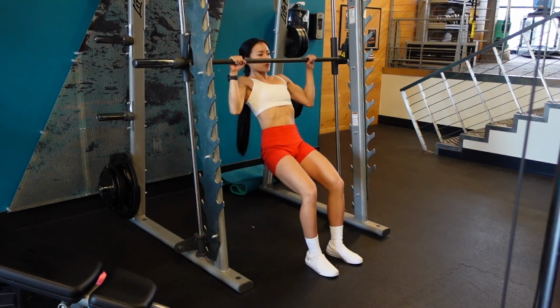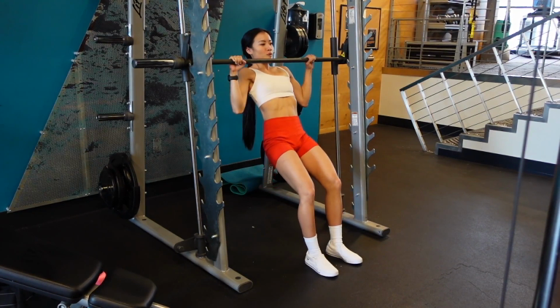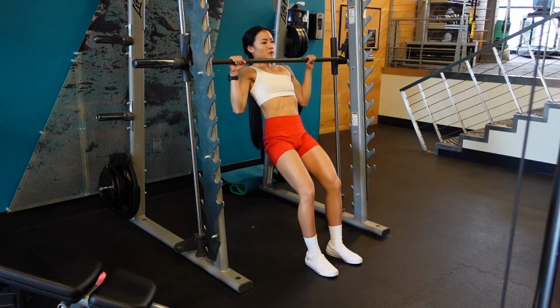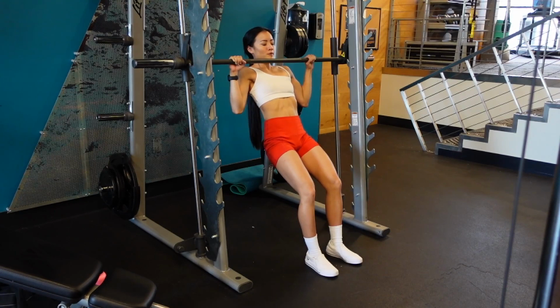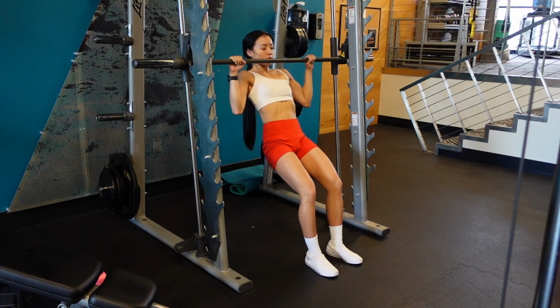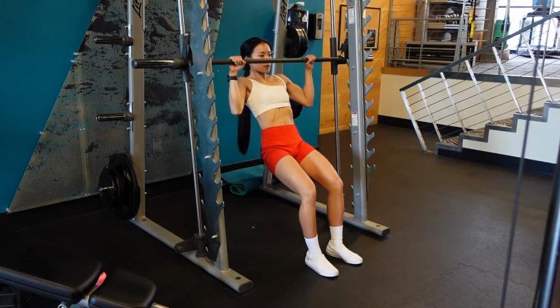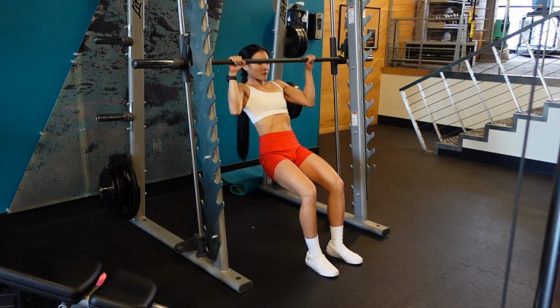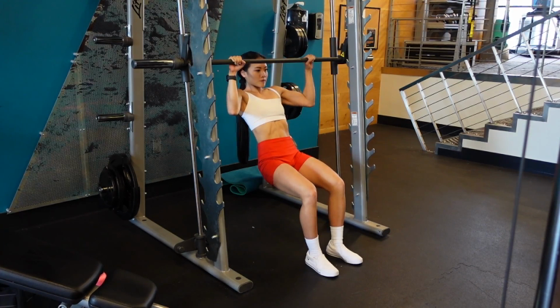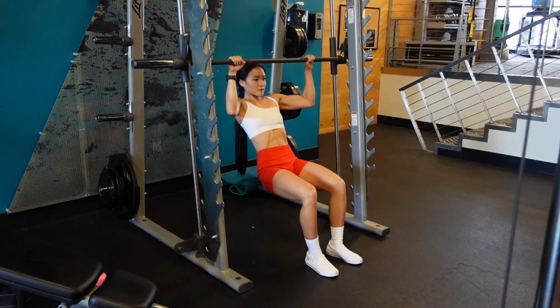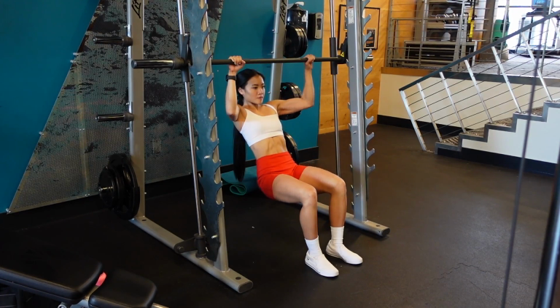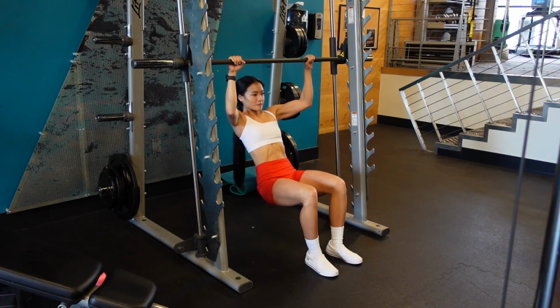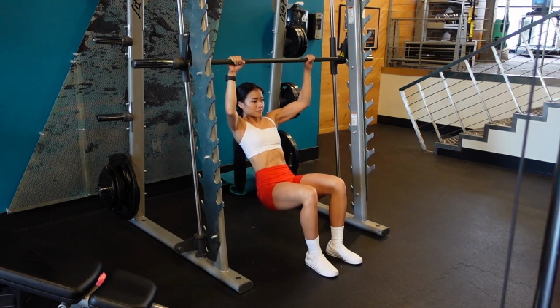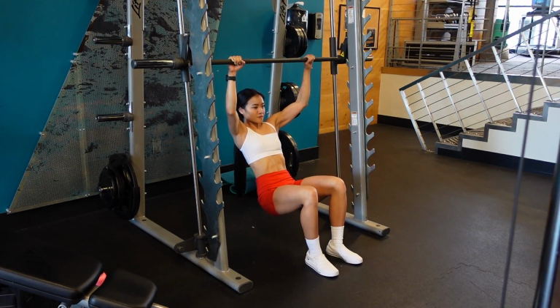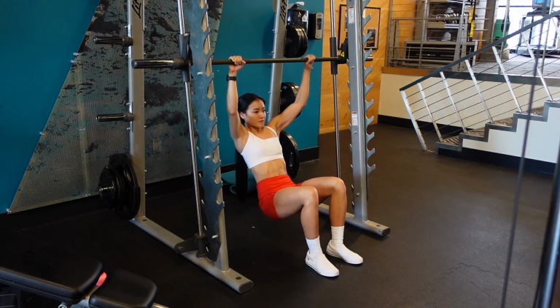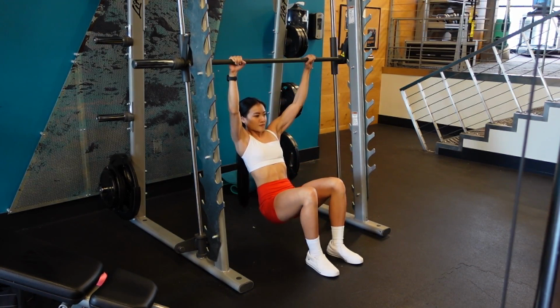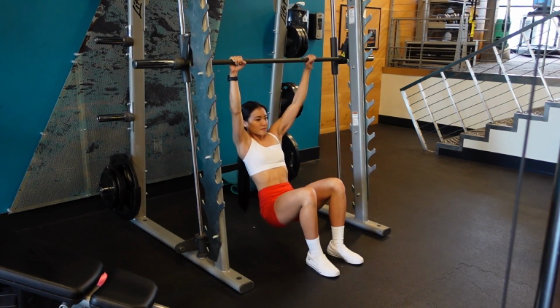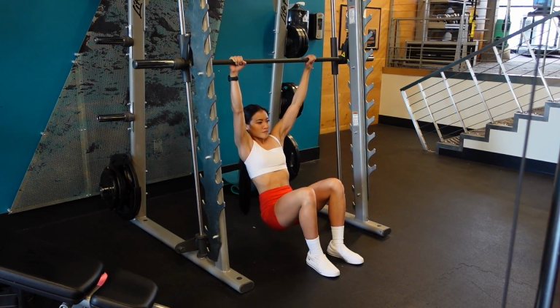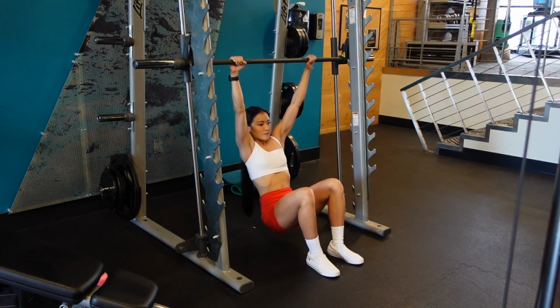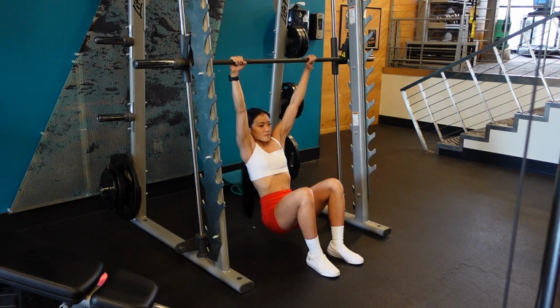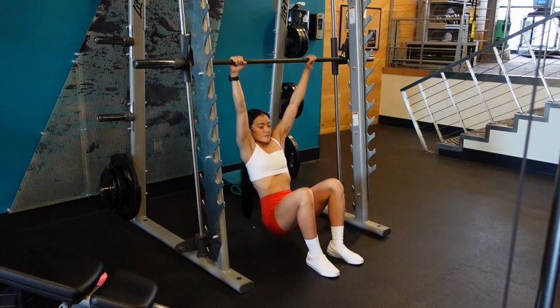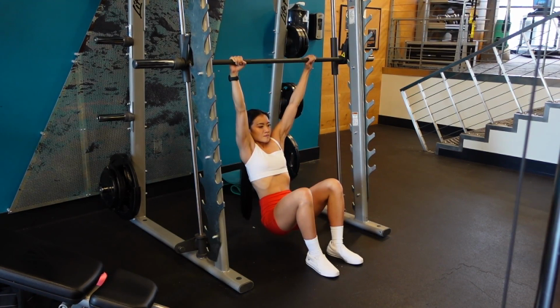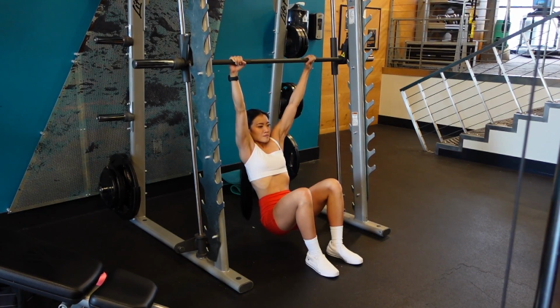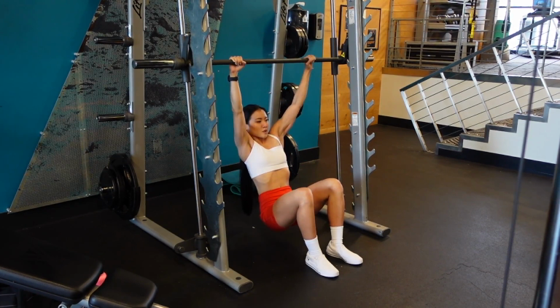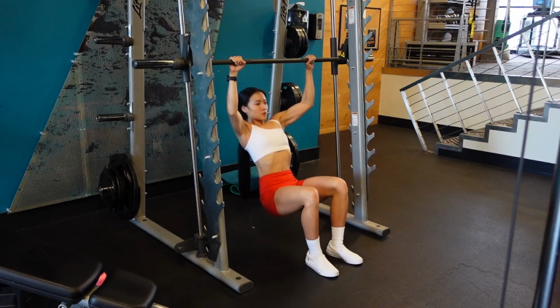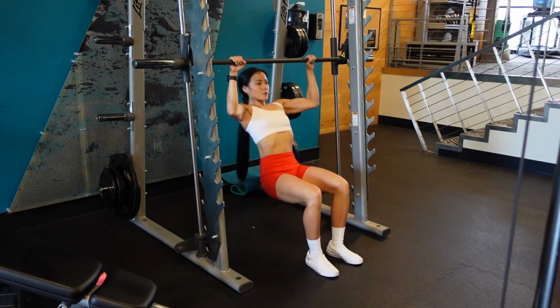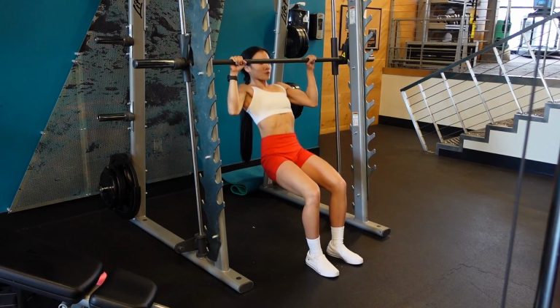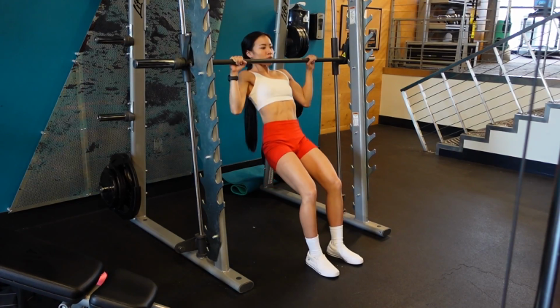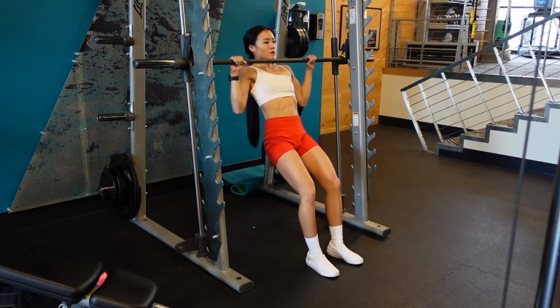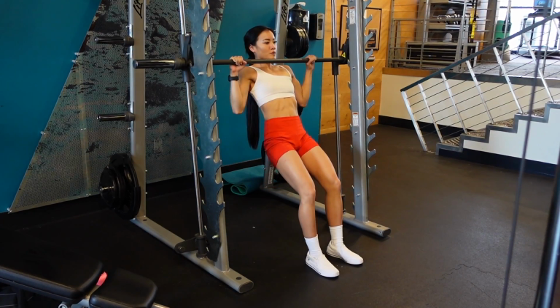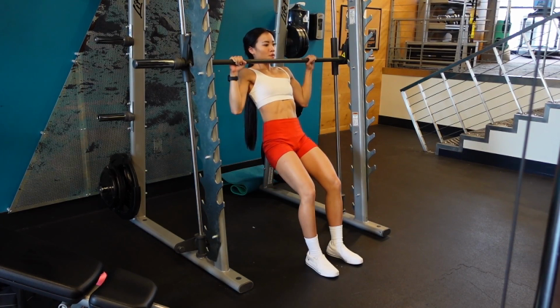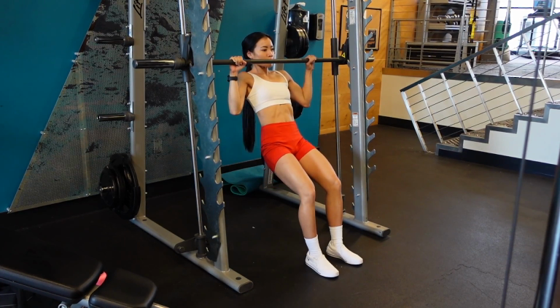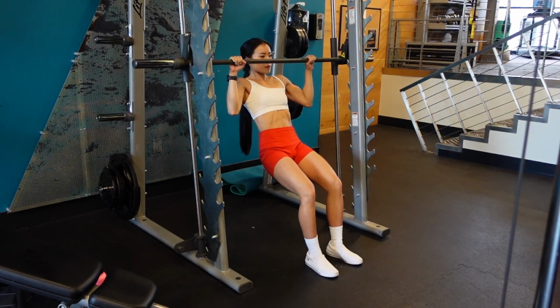I also want you to think about actively pushing your shoulders away from your ears so that they are not shrugged up during your pull-ups.